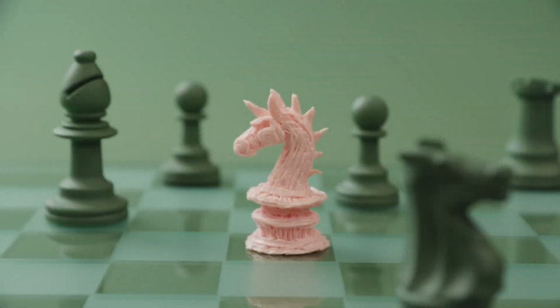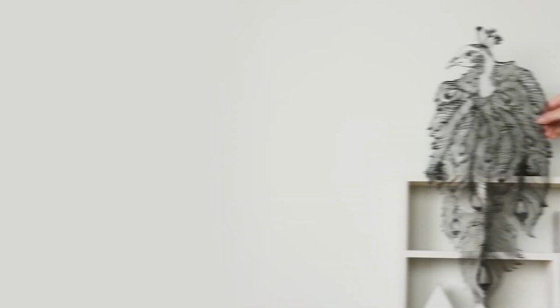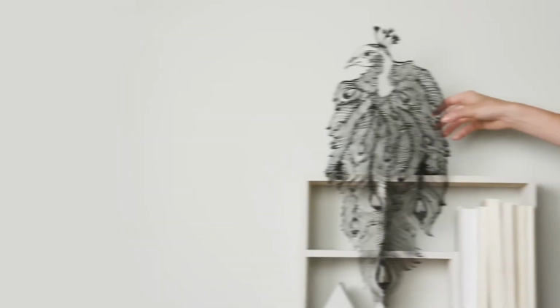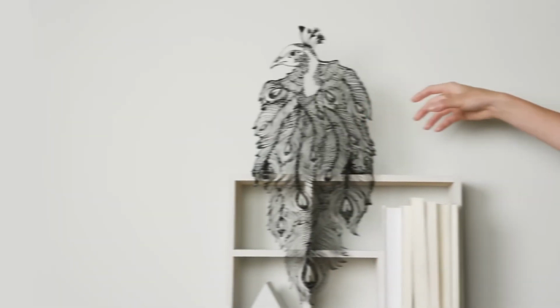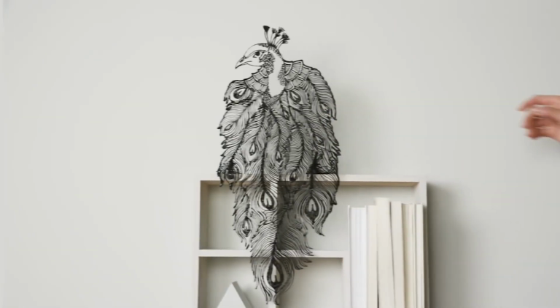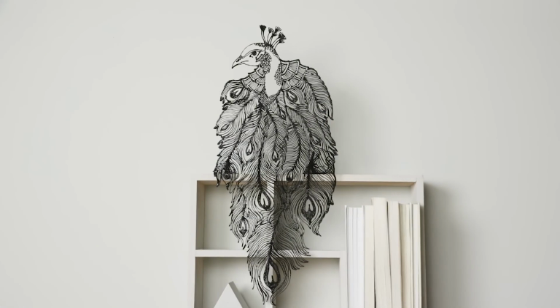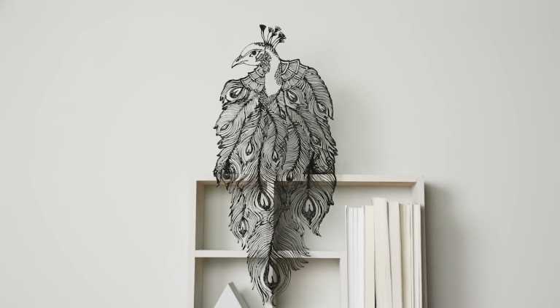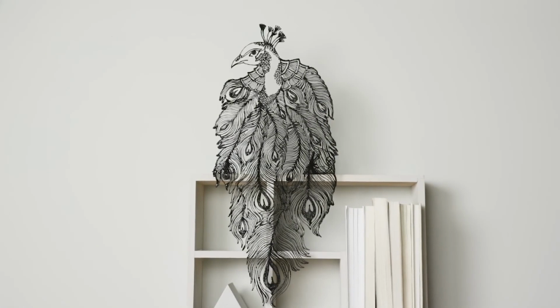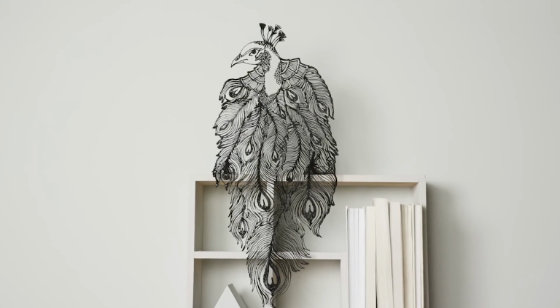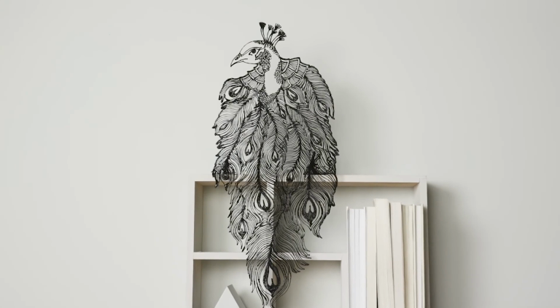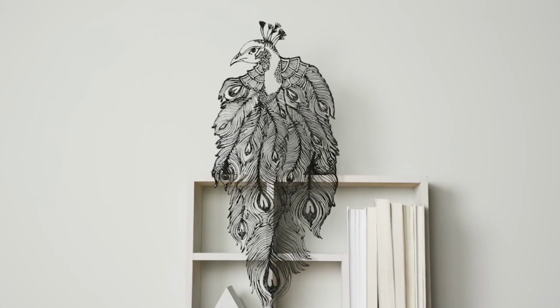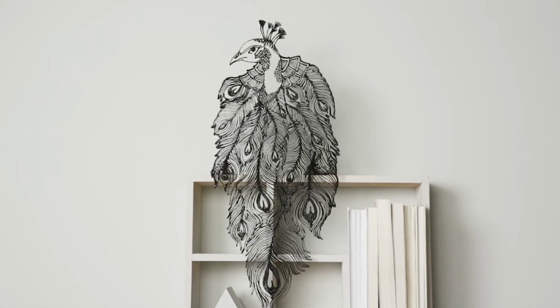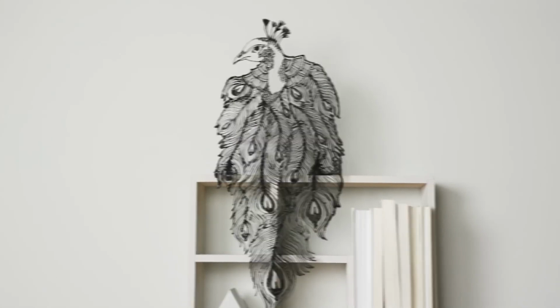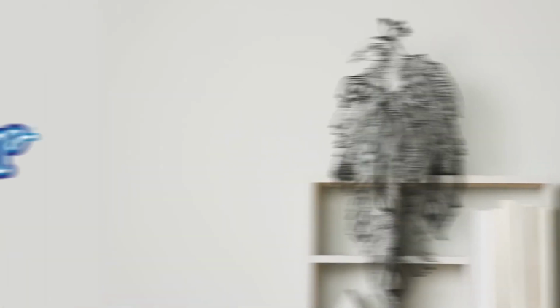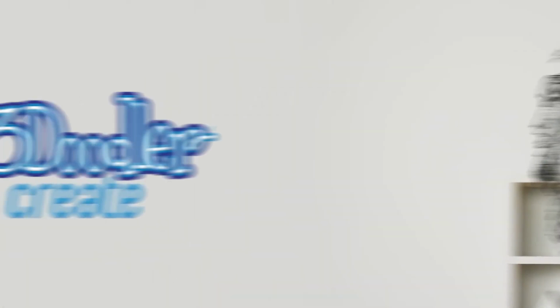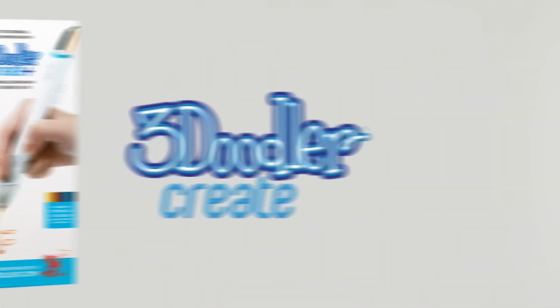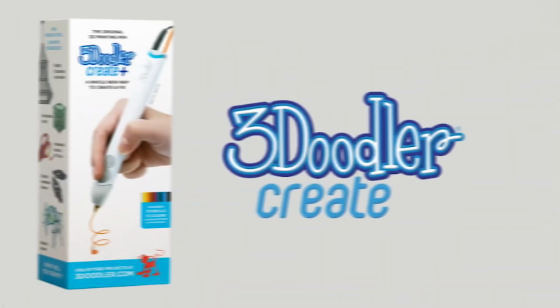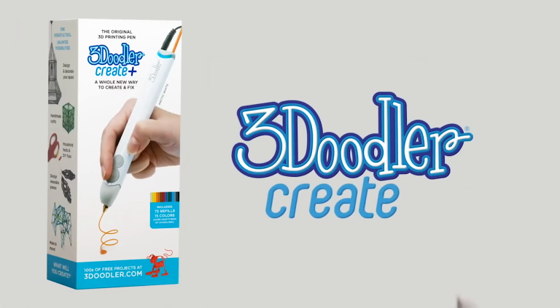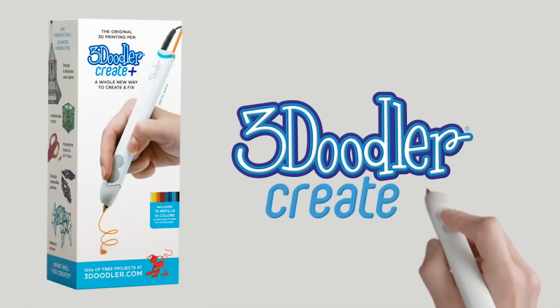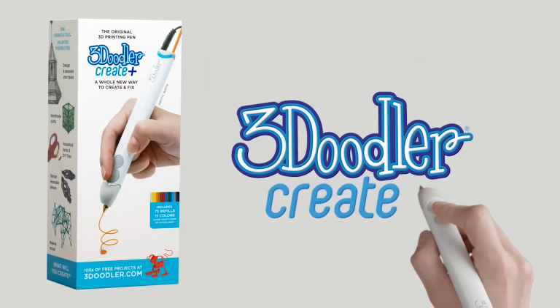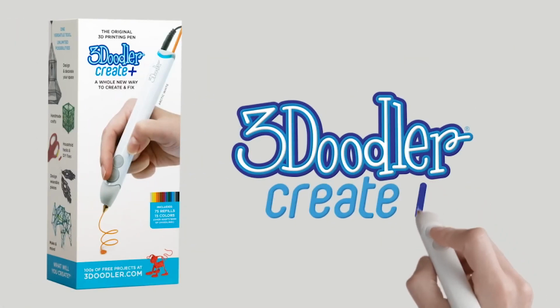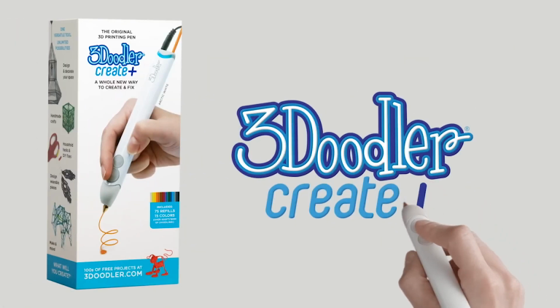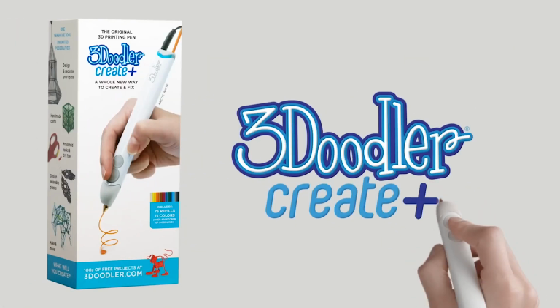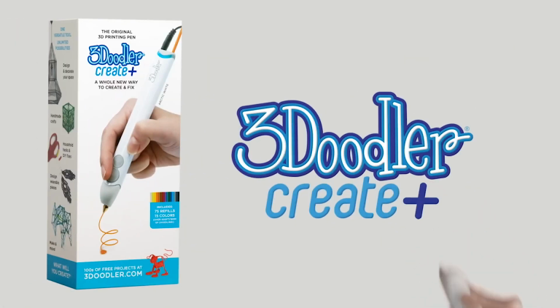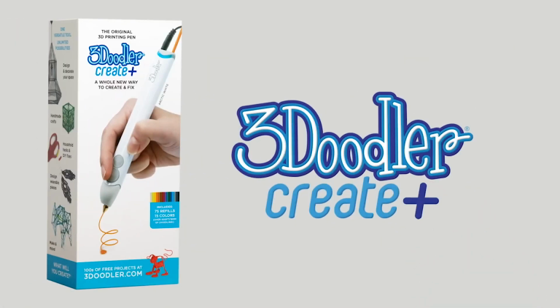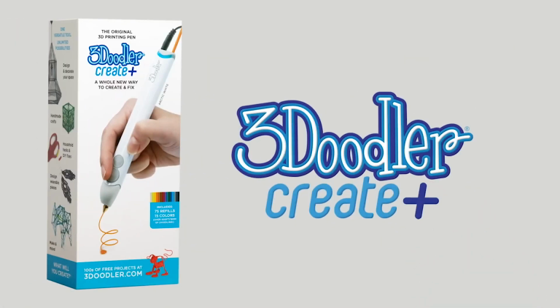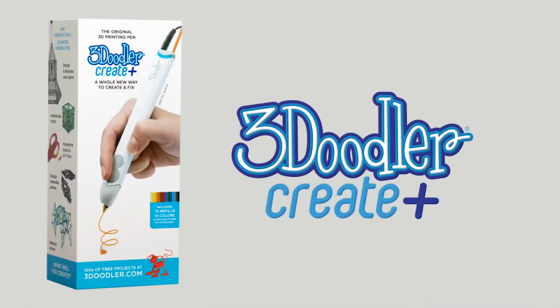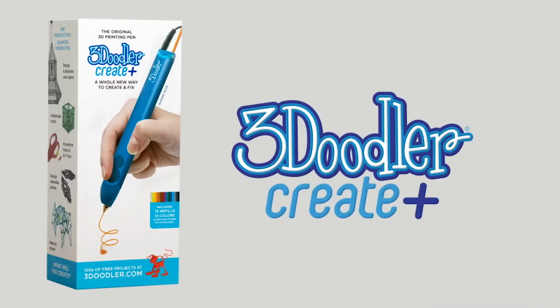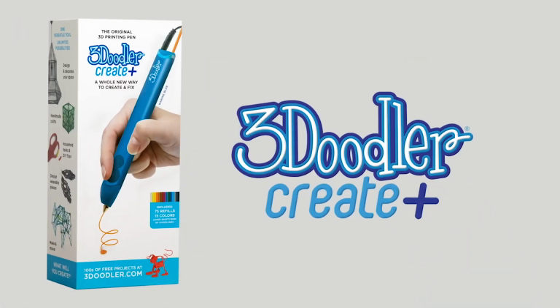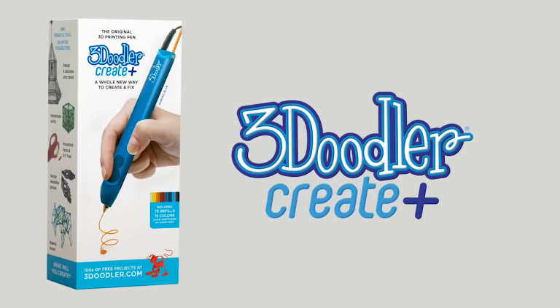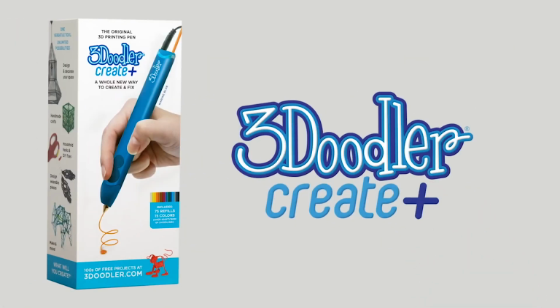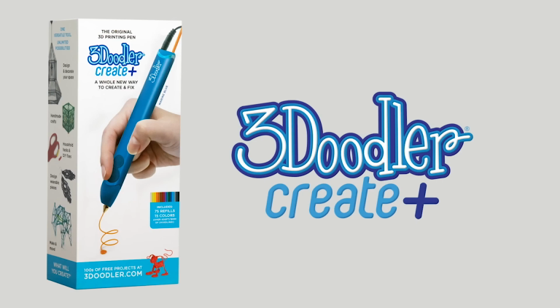Overall, the 3Diddler Create Plus 3D printing pen is a great tool for teenagers who are just starting to explore the world of 3D printing.